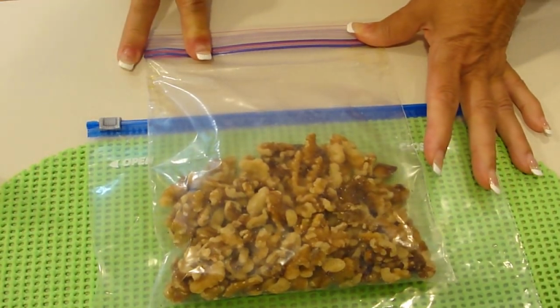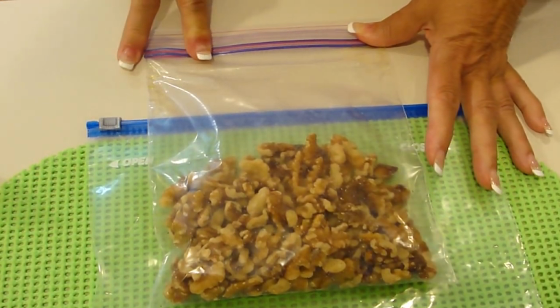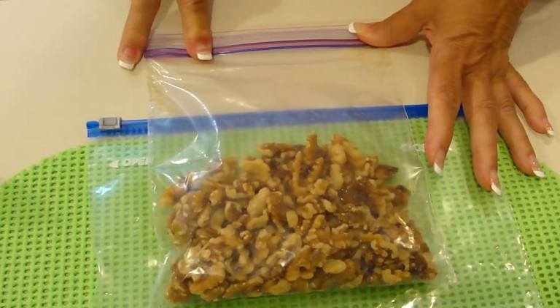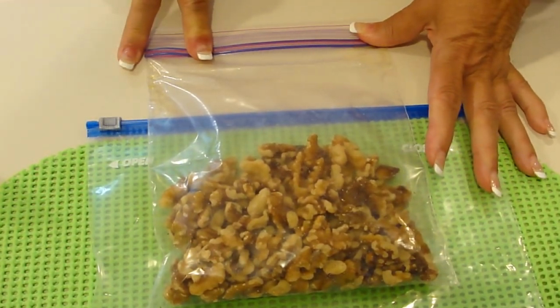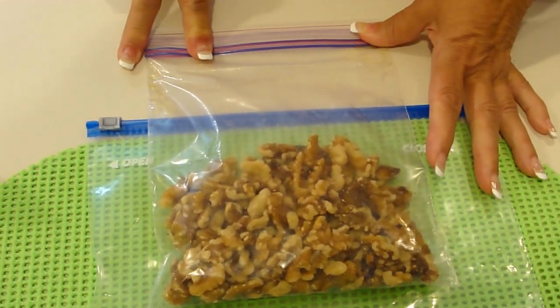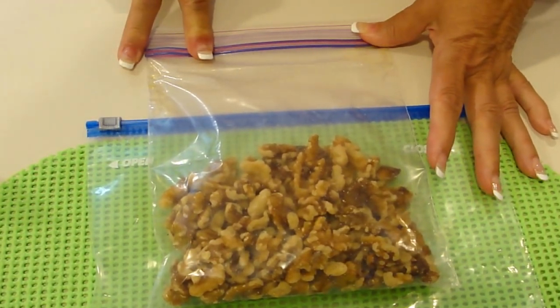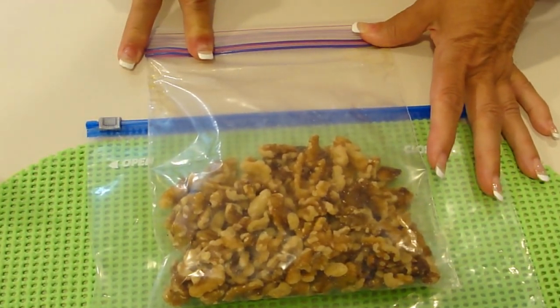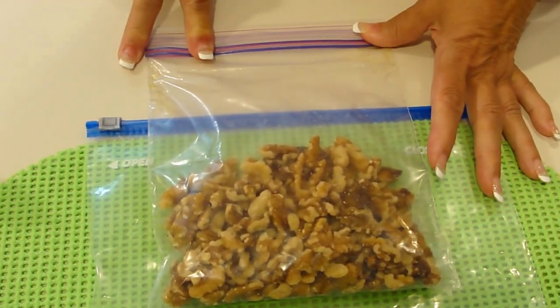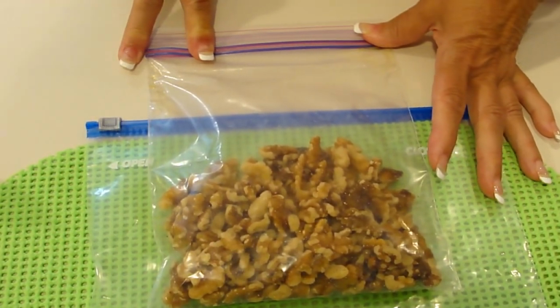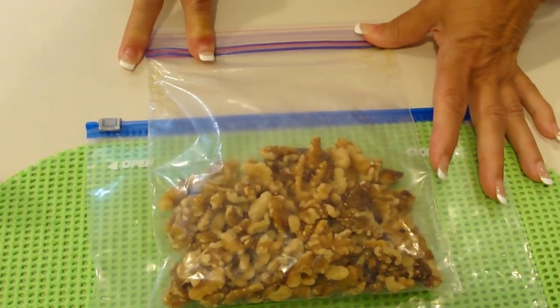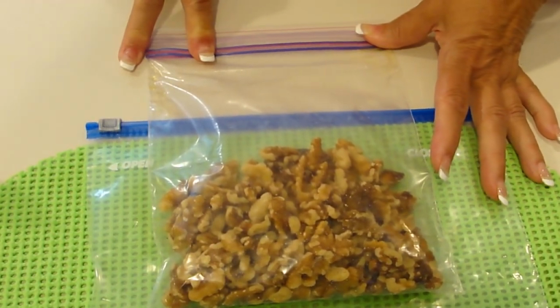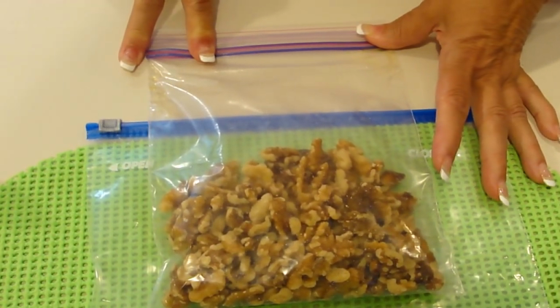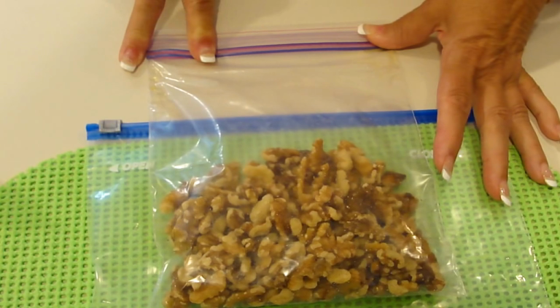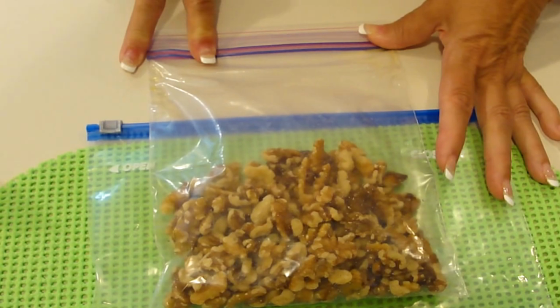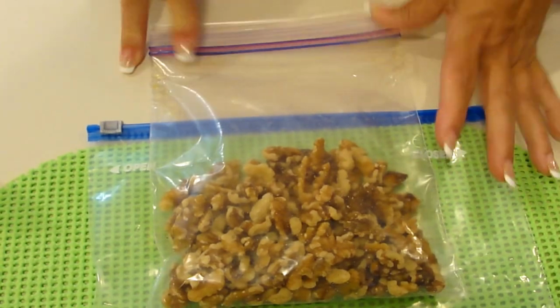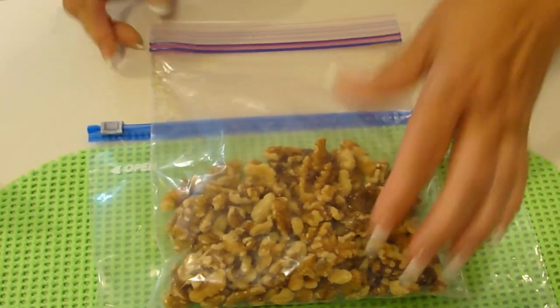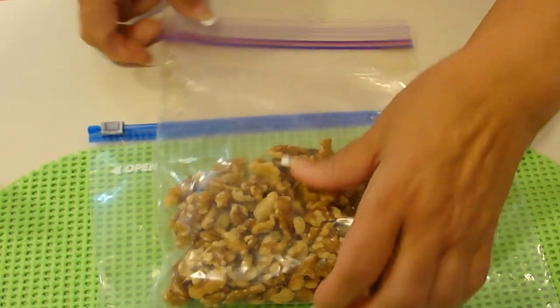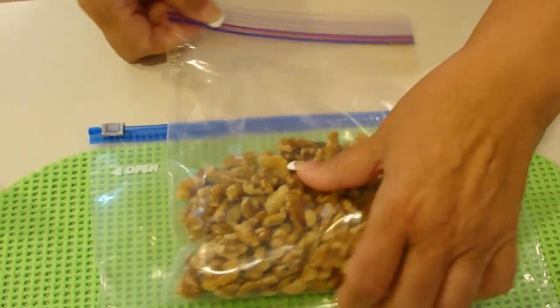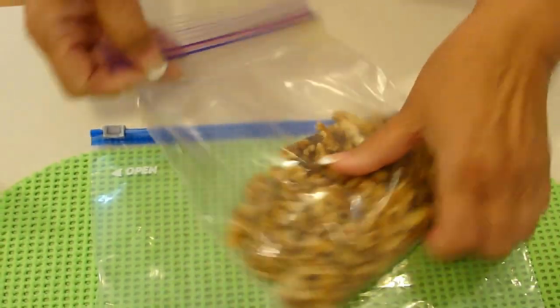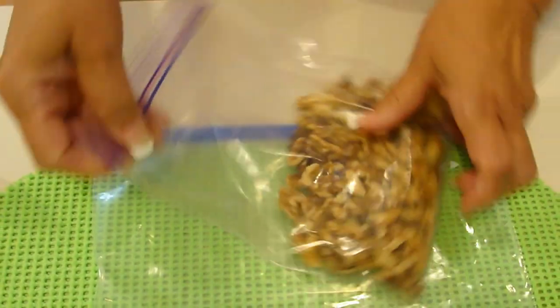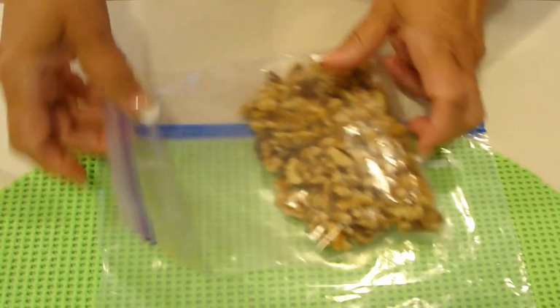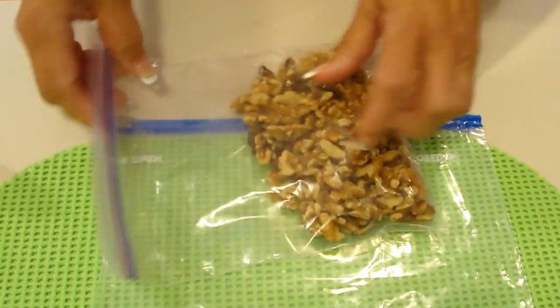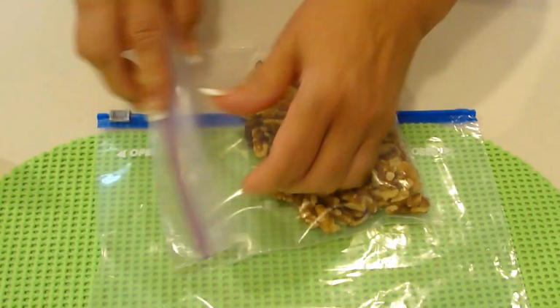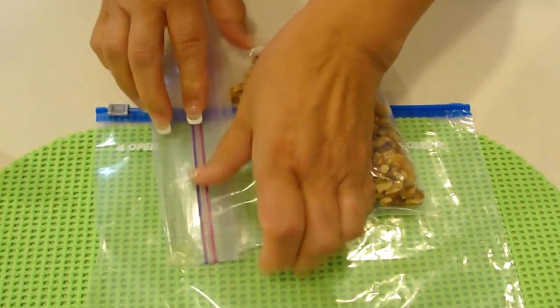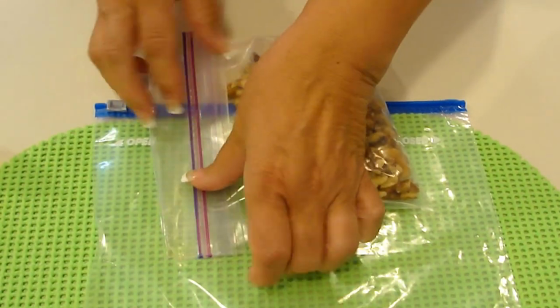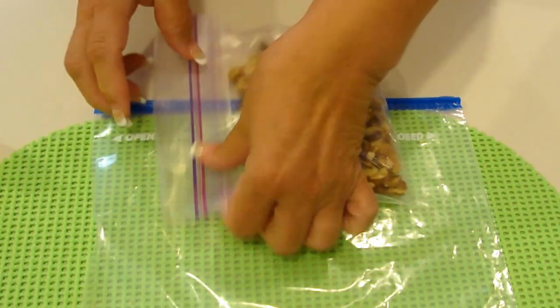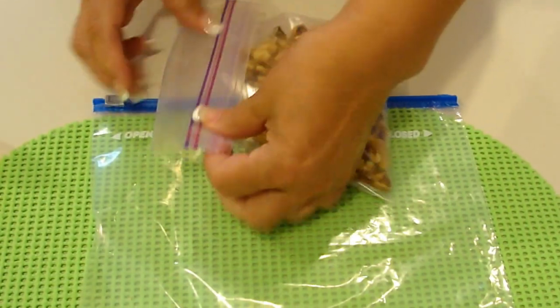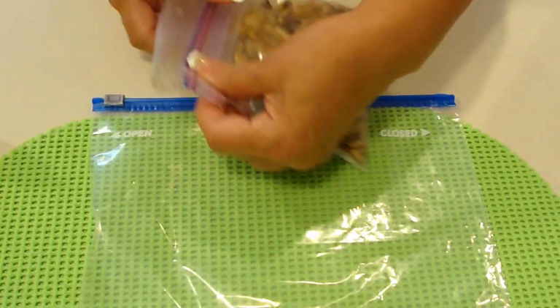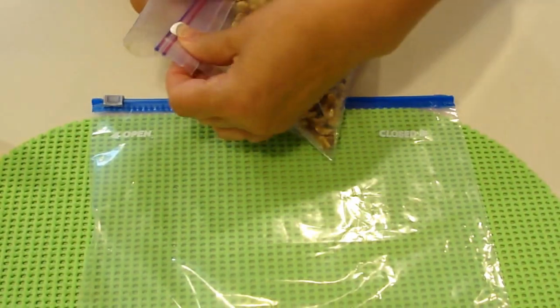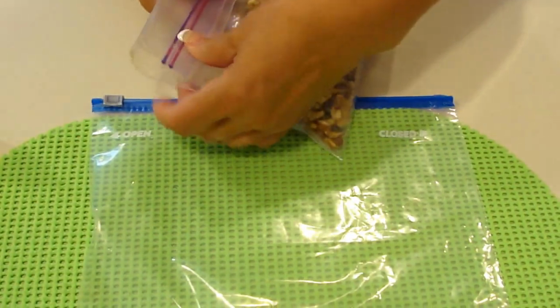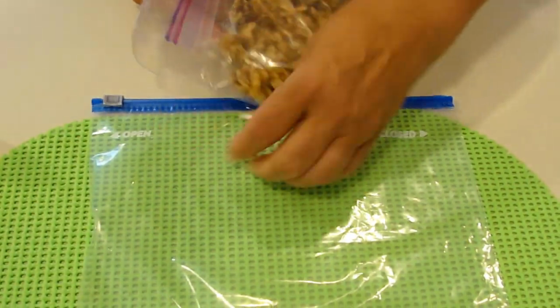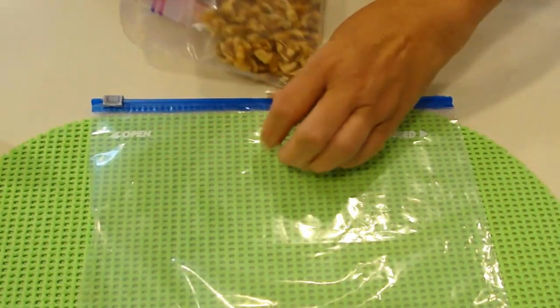Remember, leave that one inch opening. Now, we'll proceed as usual.